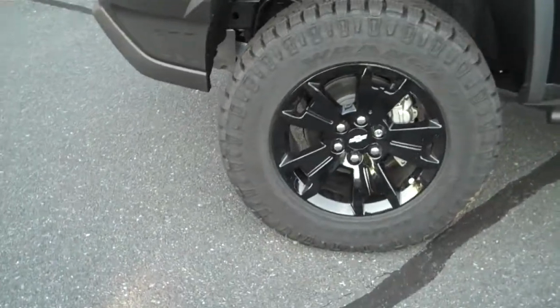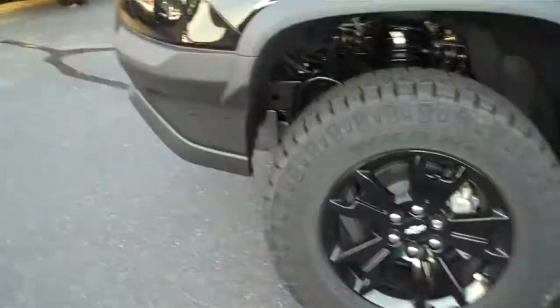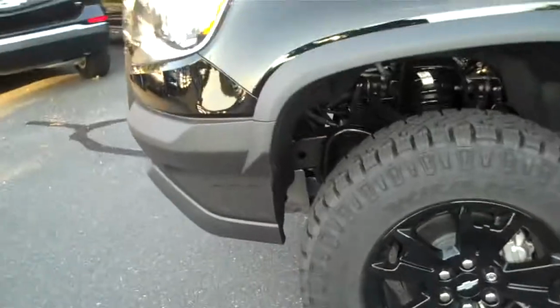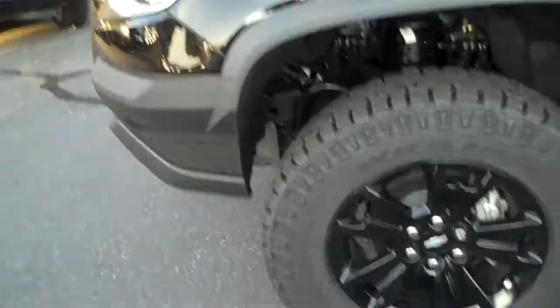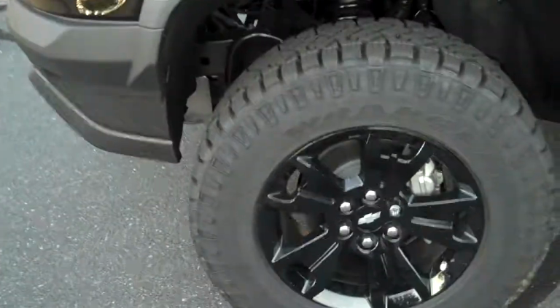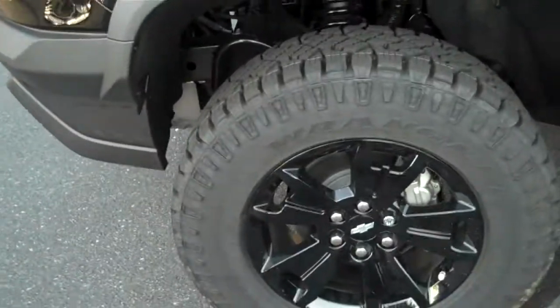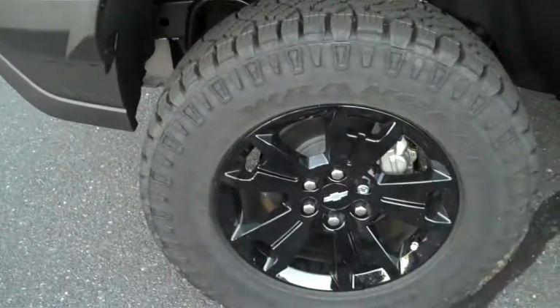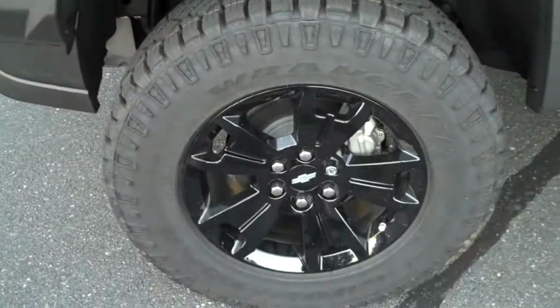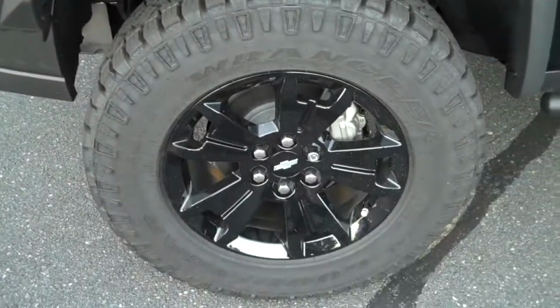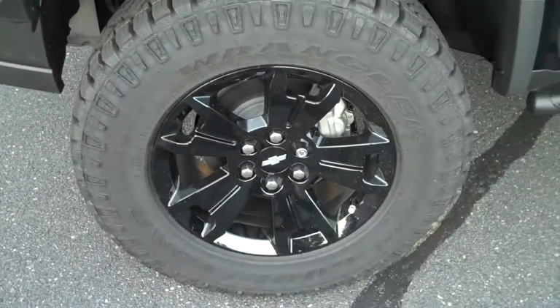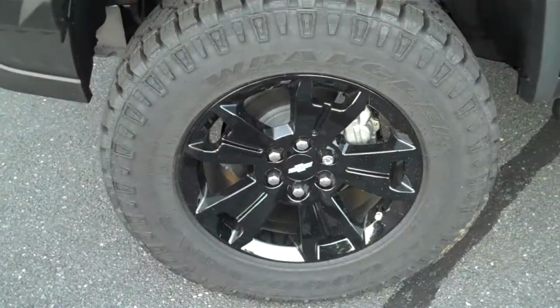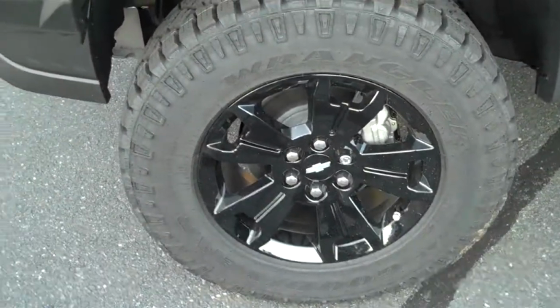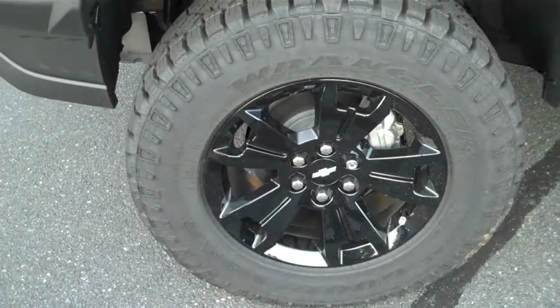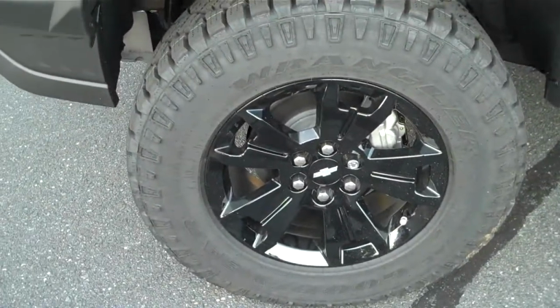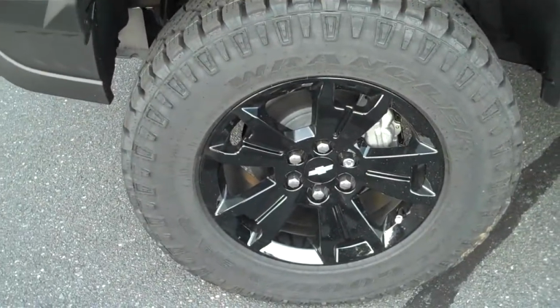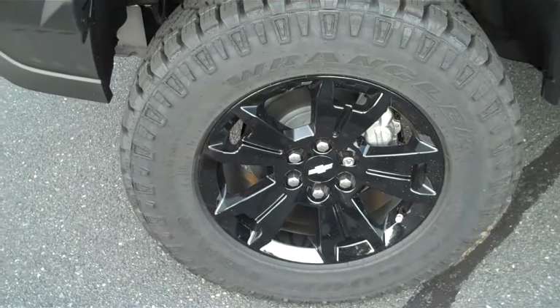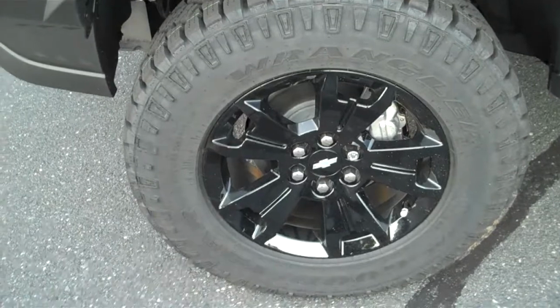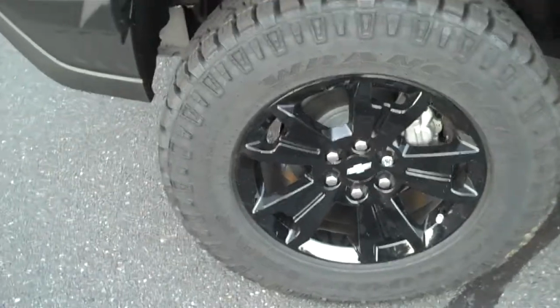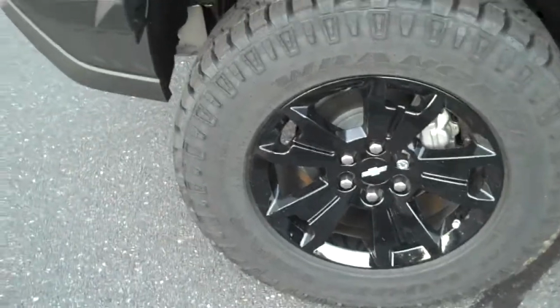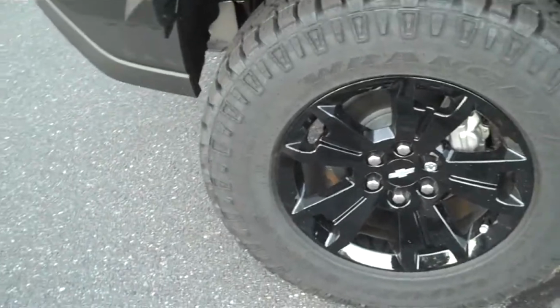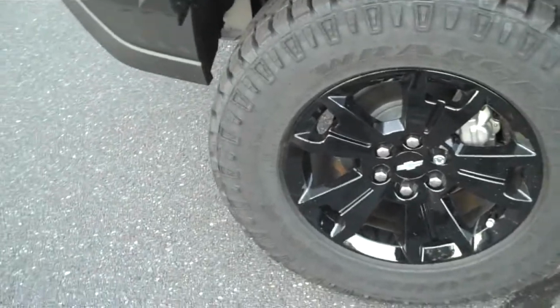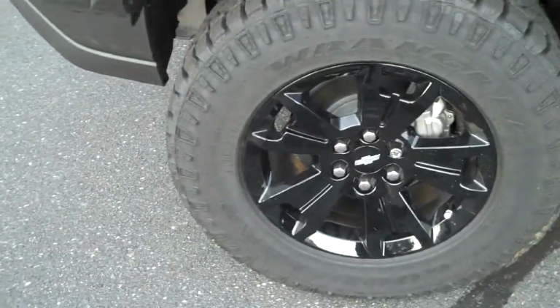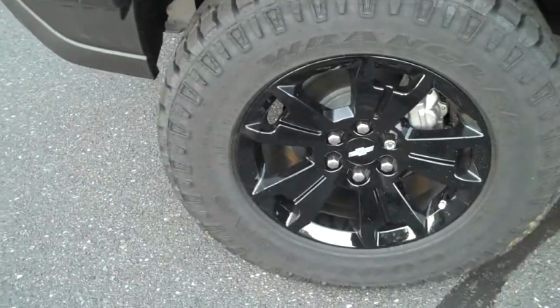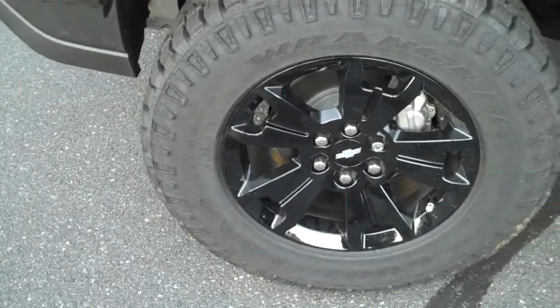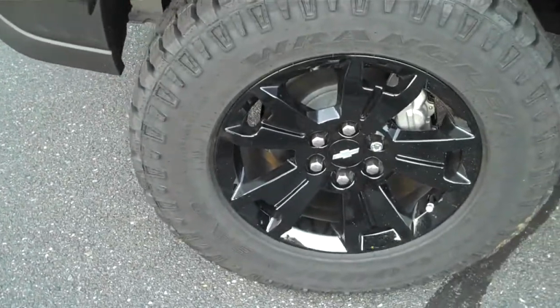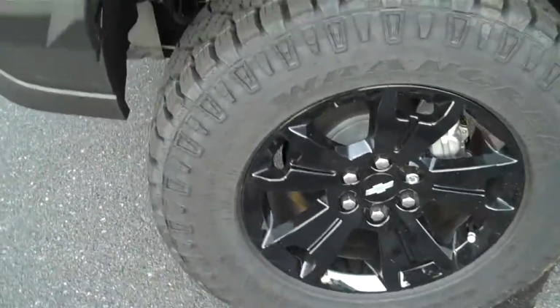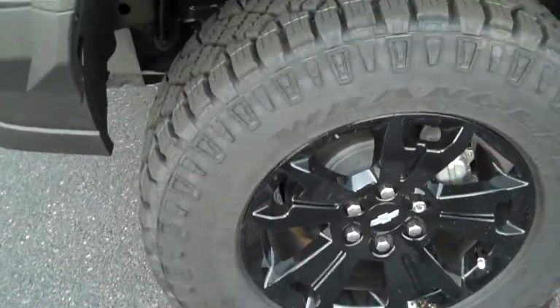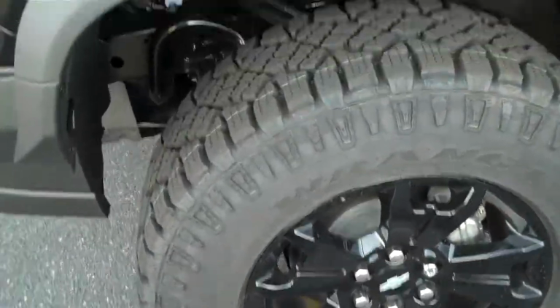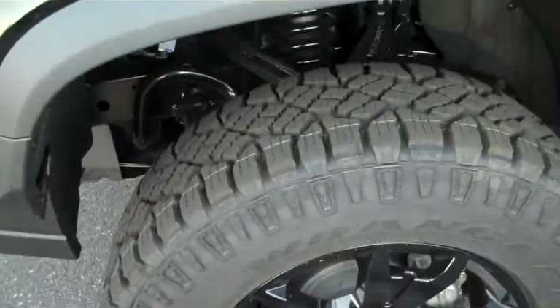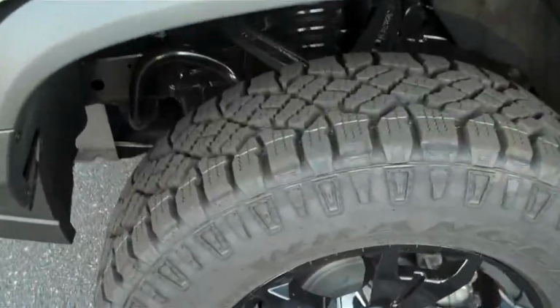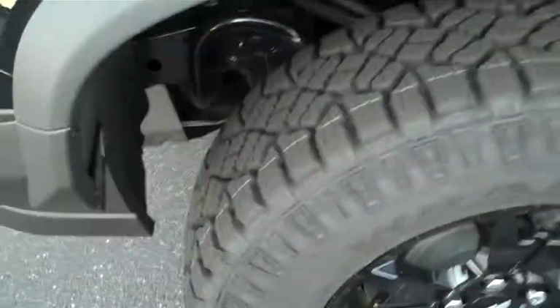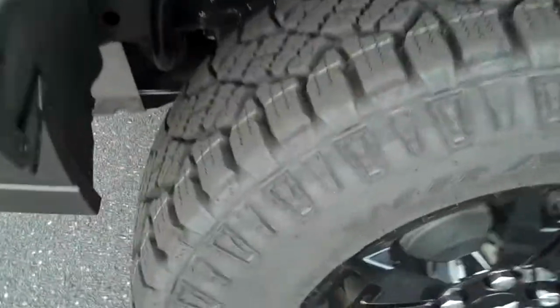The rim's a little different. This particular package has a black set of wheels on it — not all come with it. I will show you one that does.